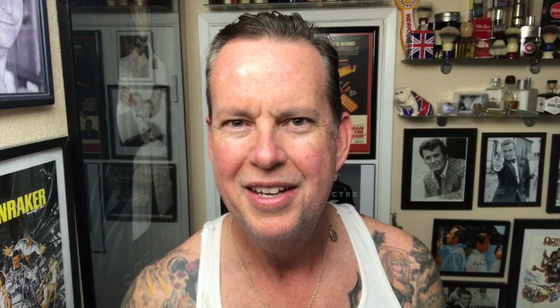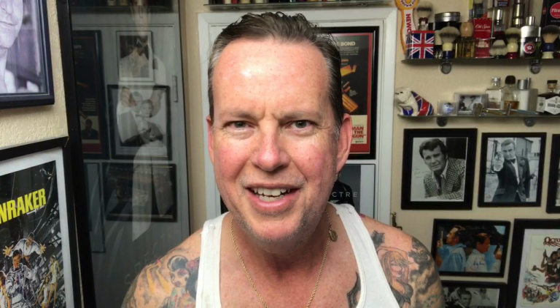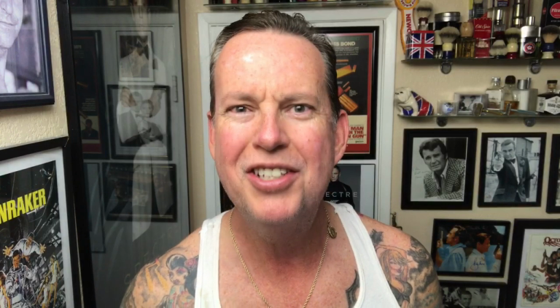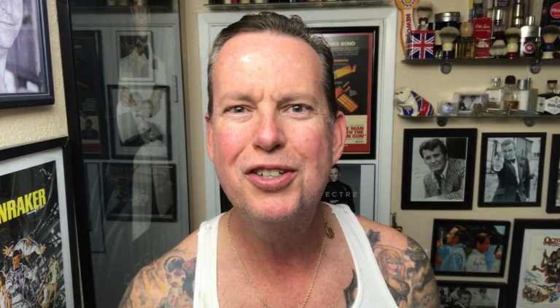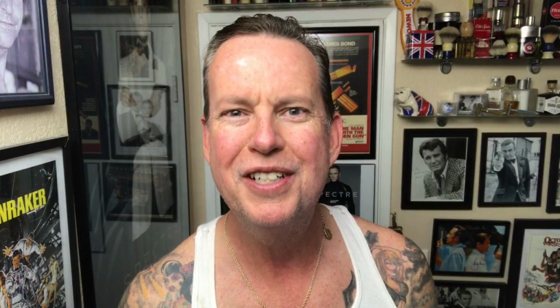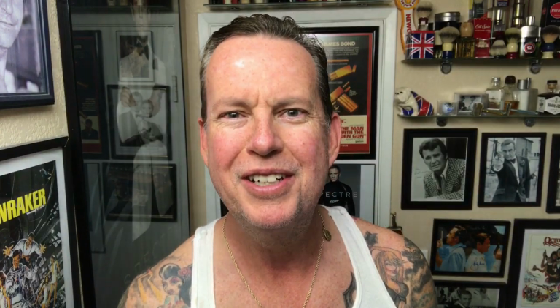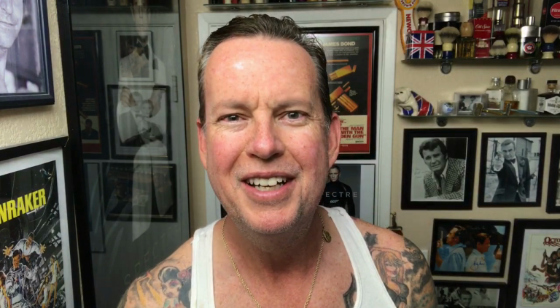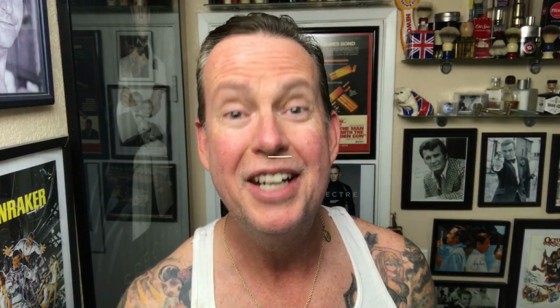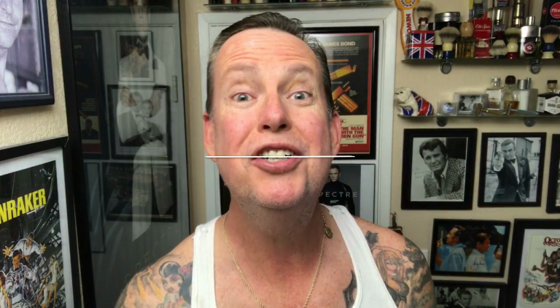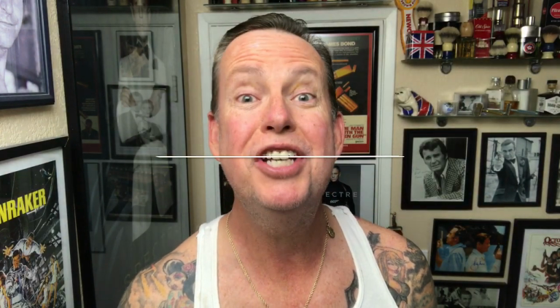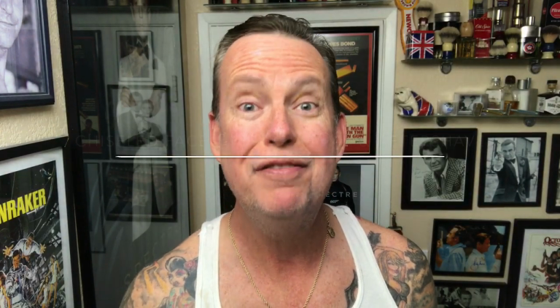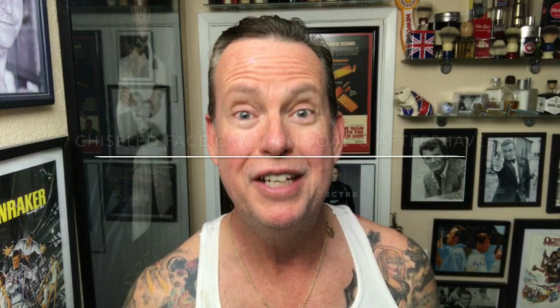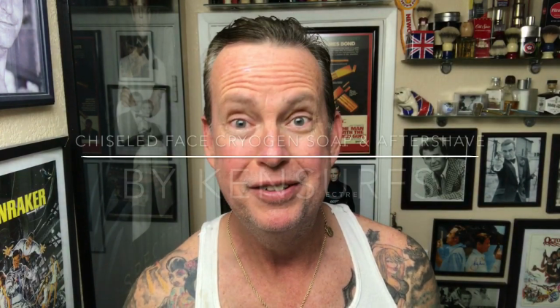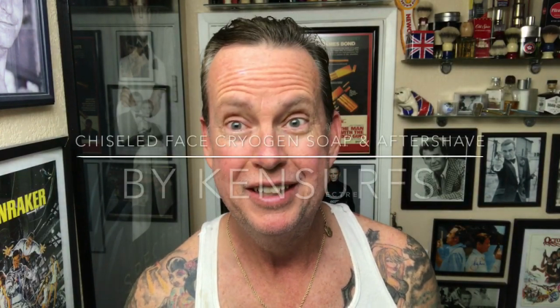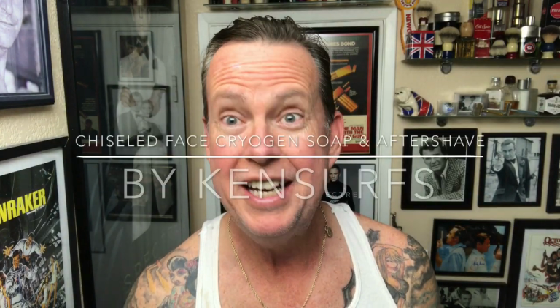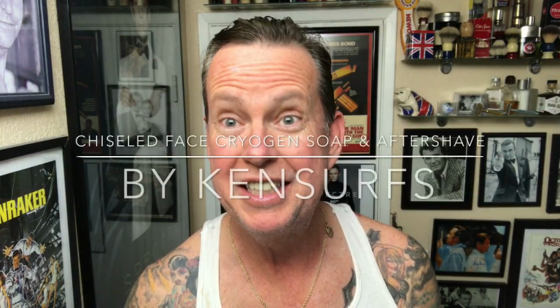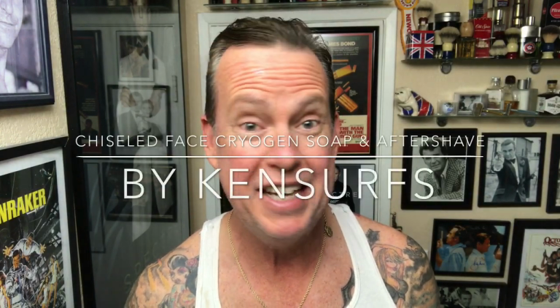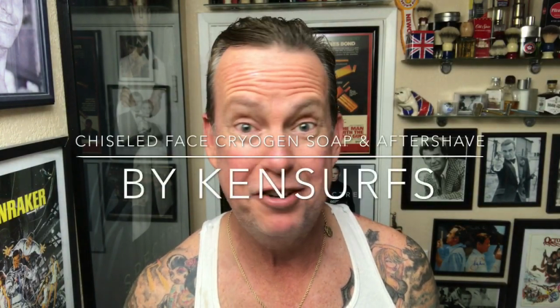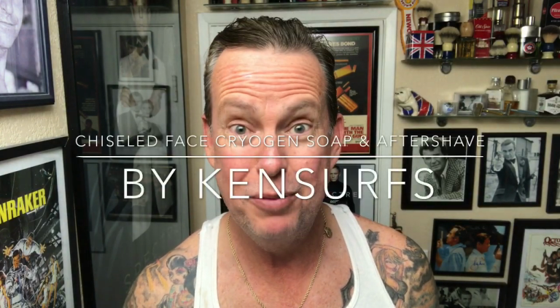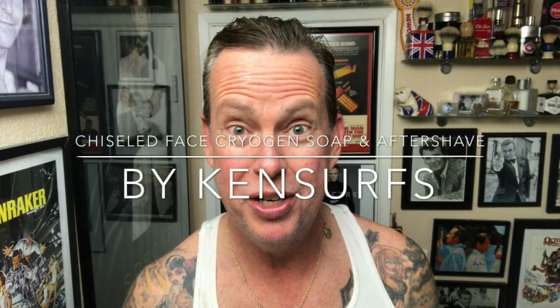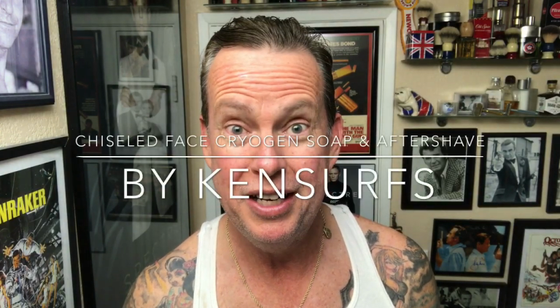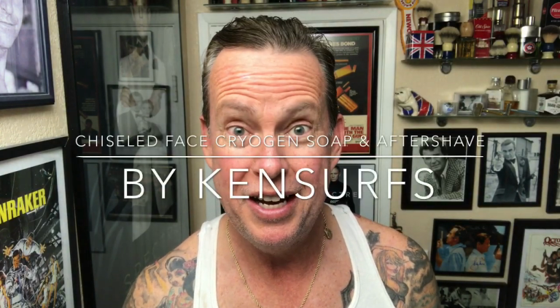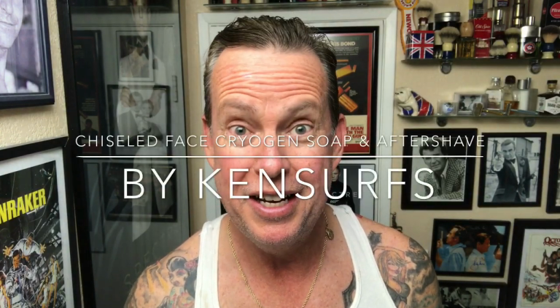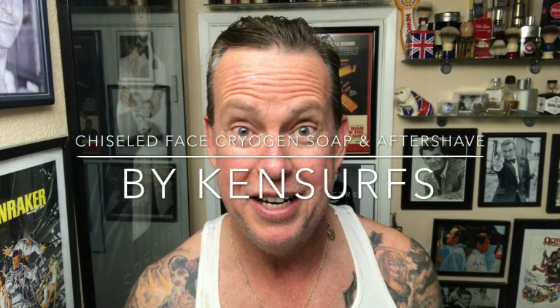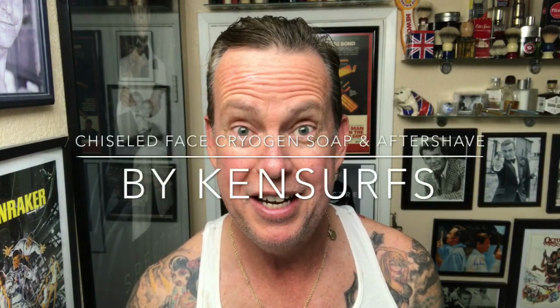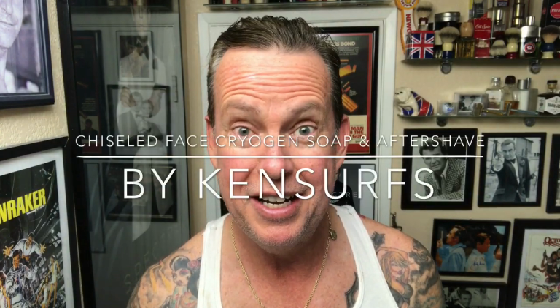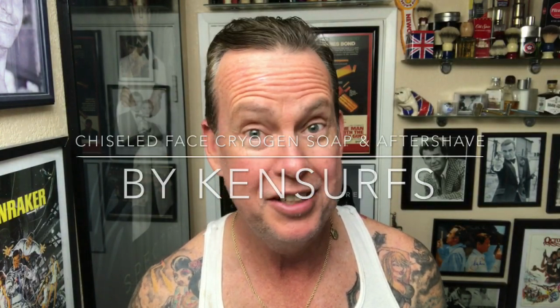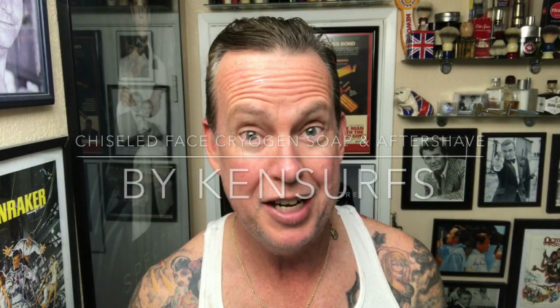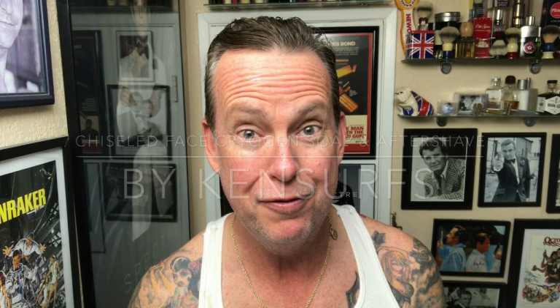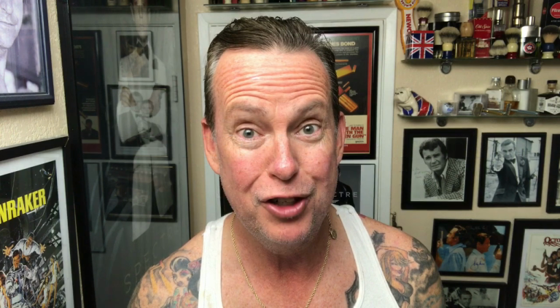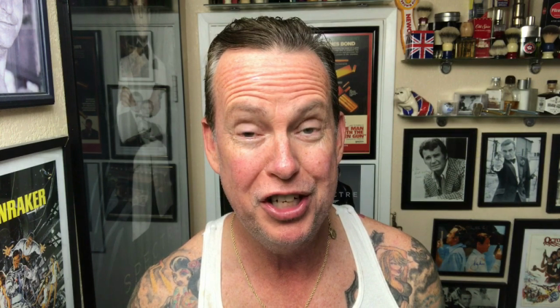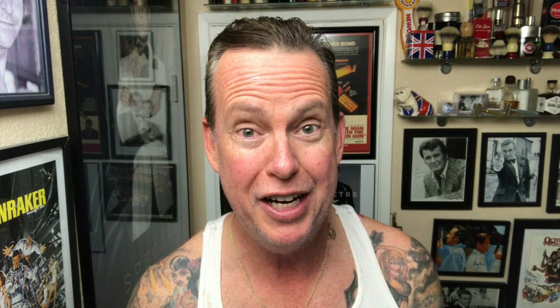Ken Serves here and another shave video. It's Saturday morning and it's time for a shave.